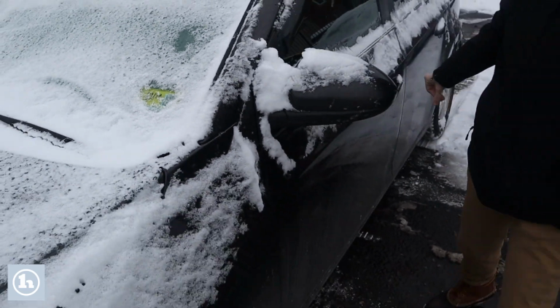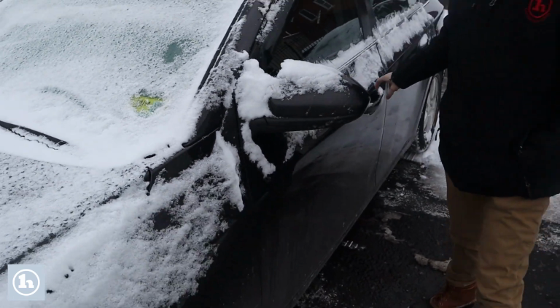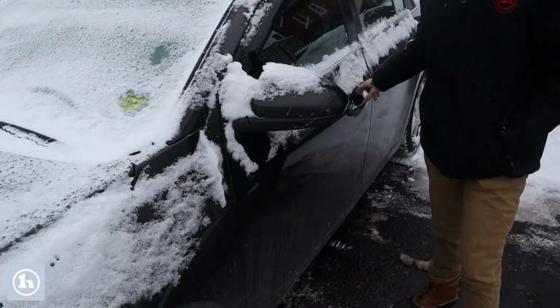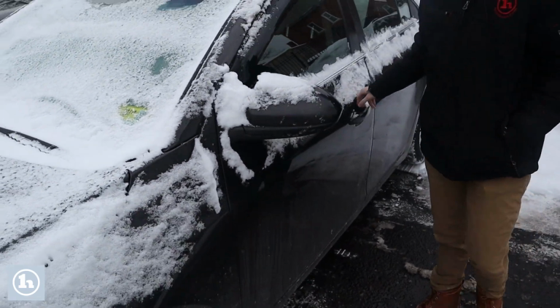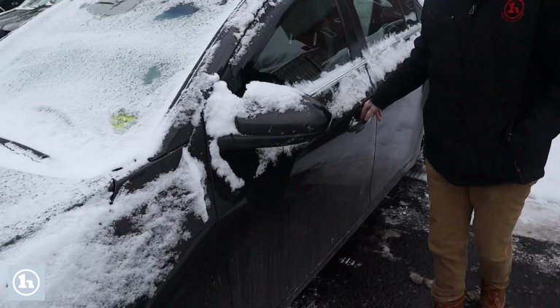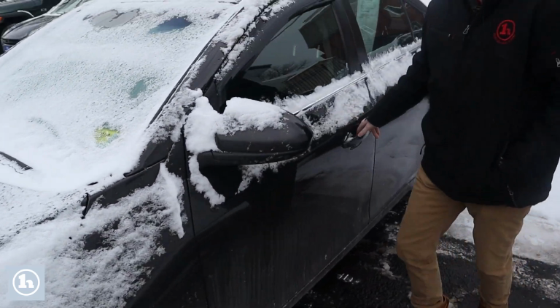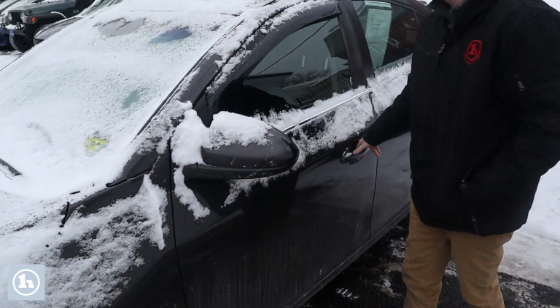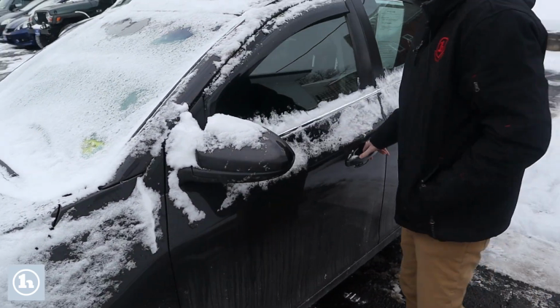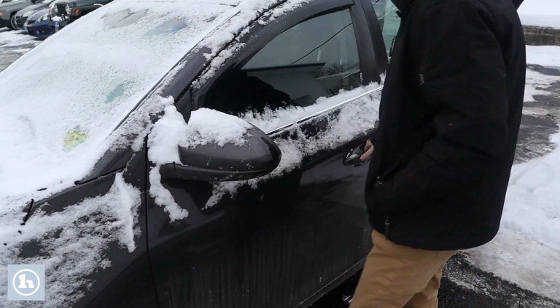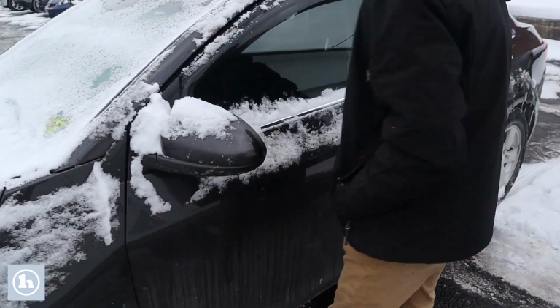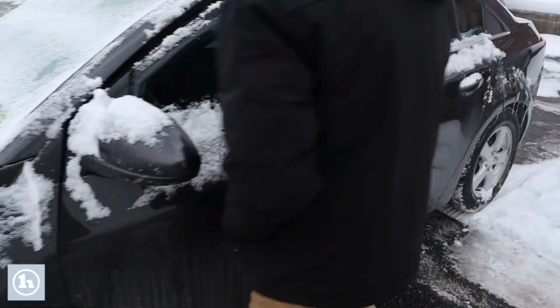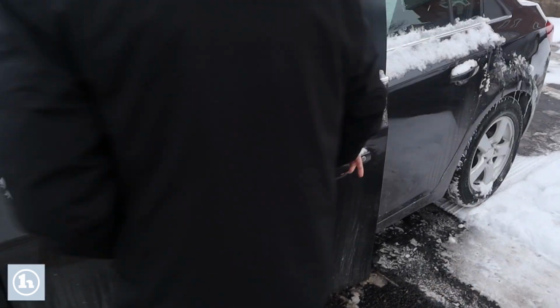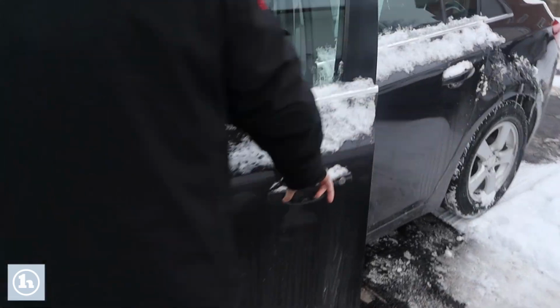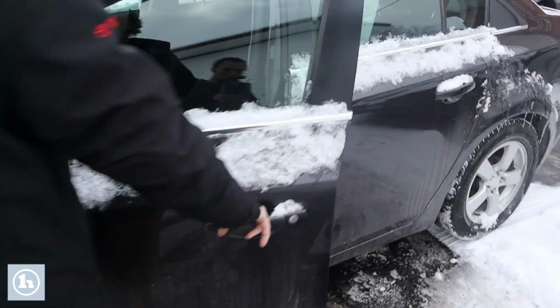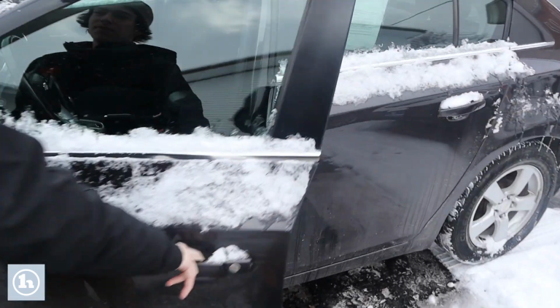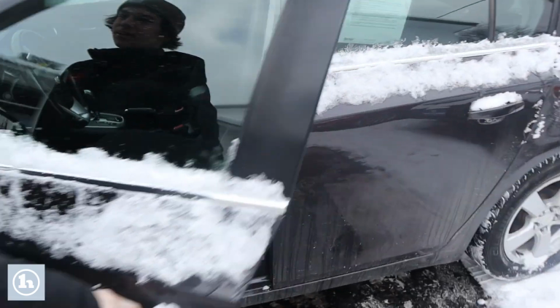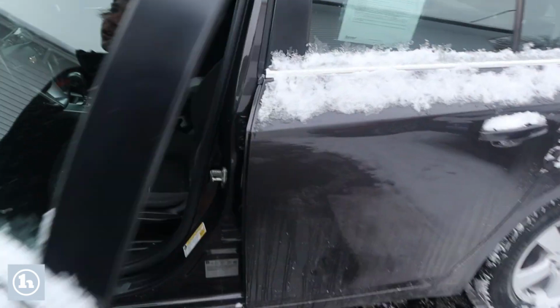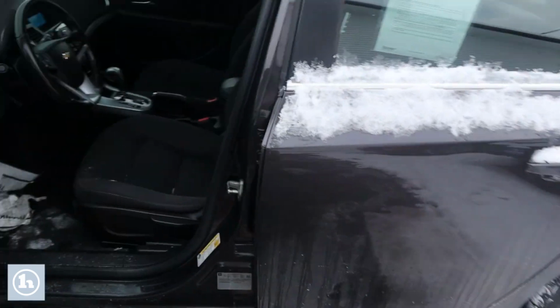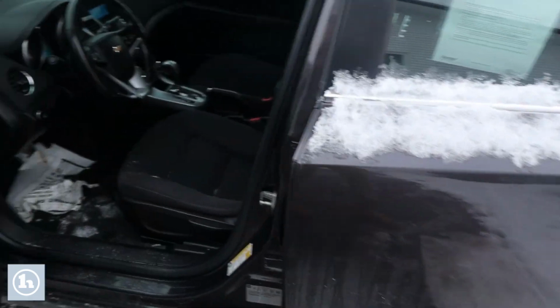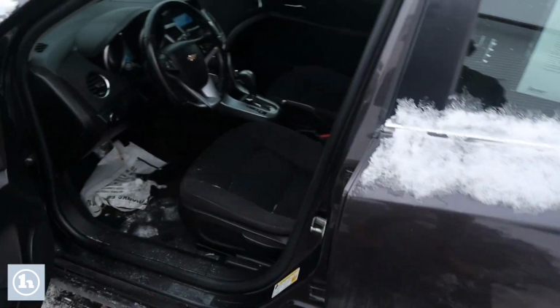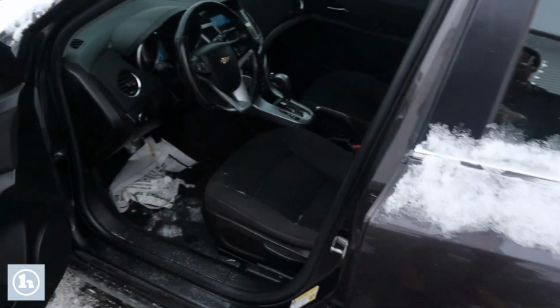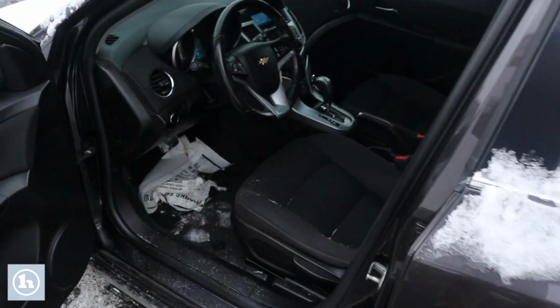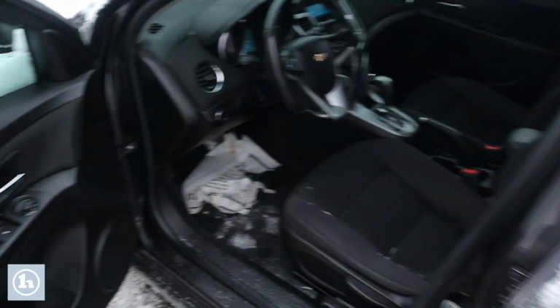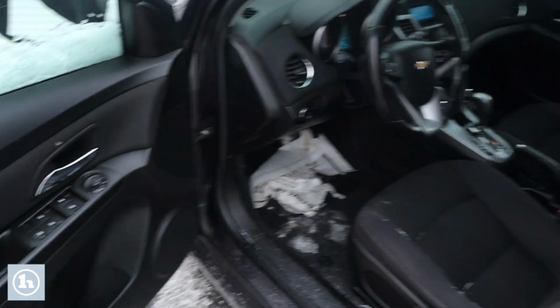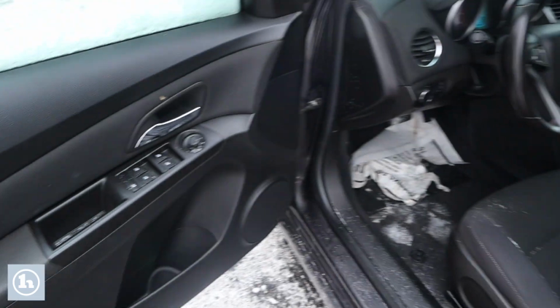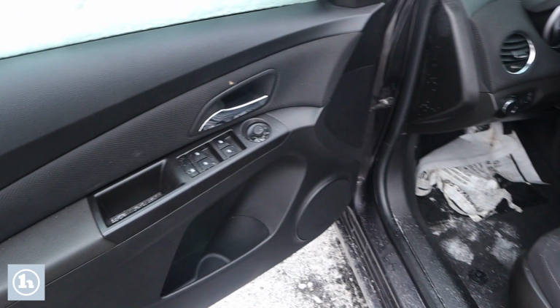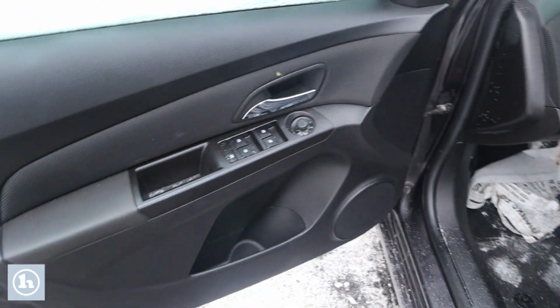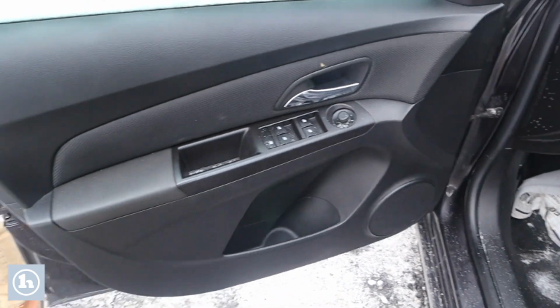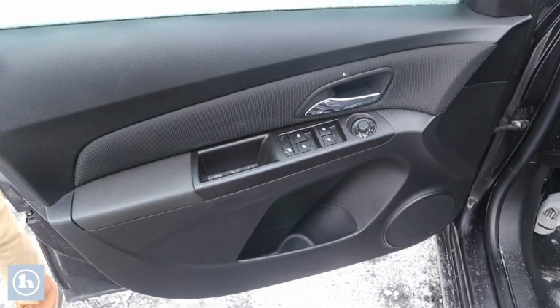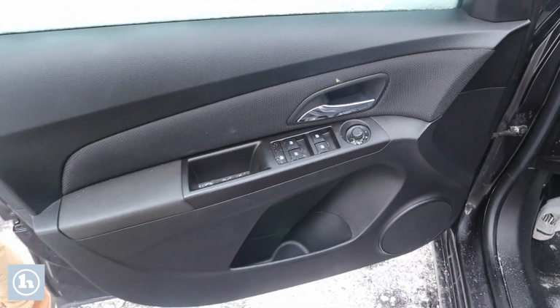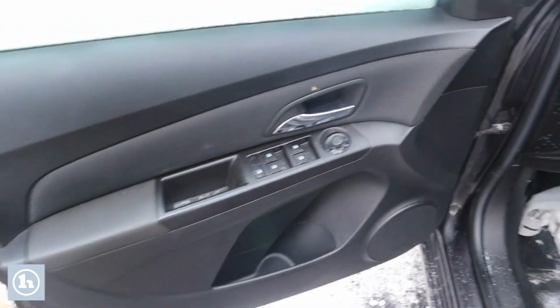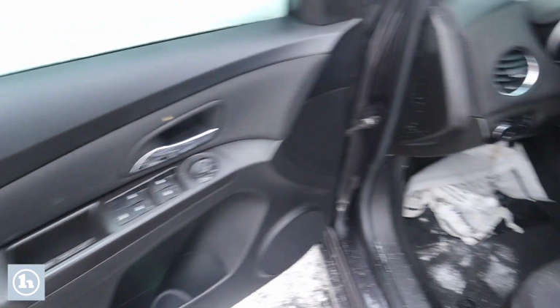Let me take a look at the interior here. You can see it has that nice black cloth interior.